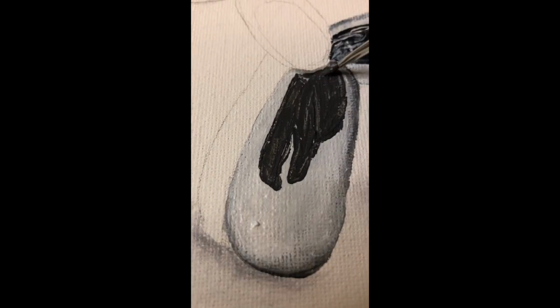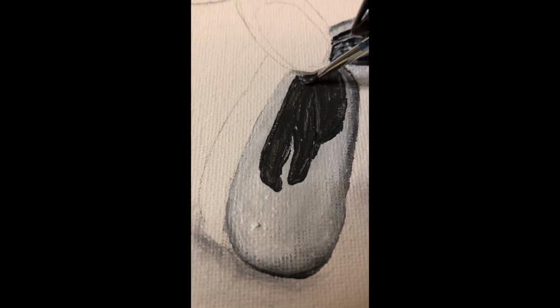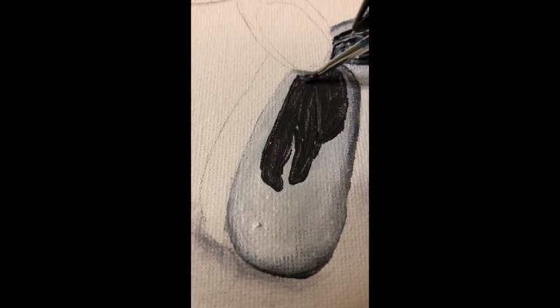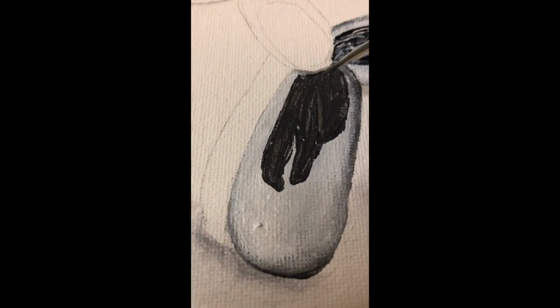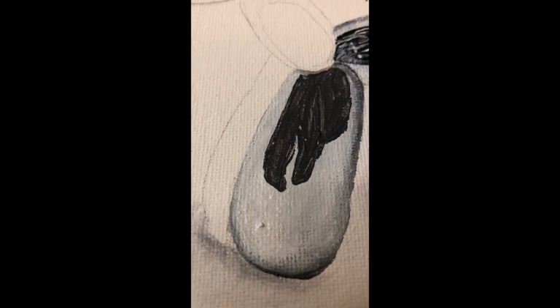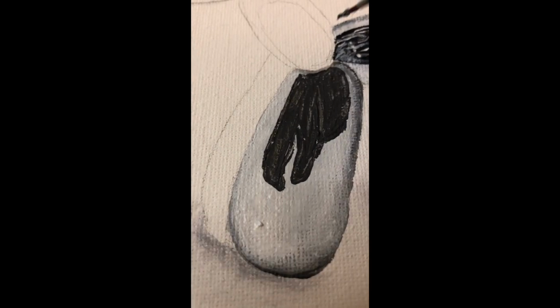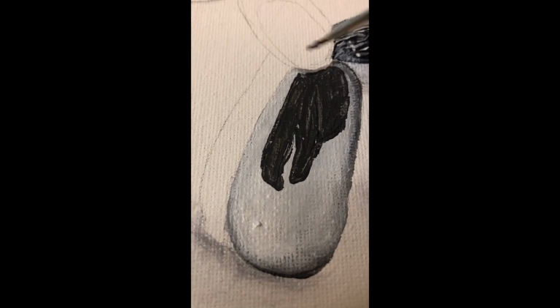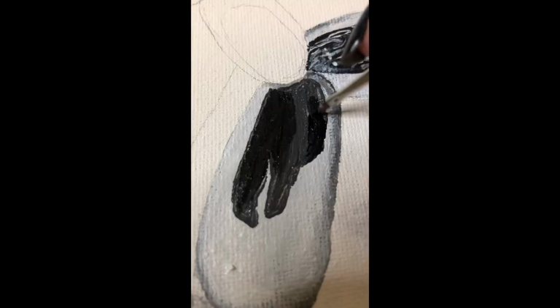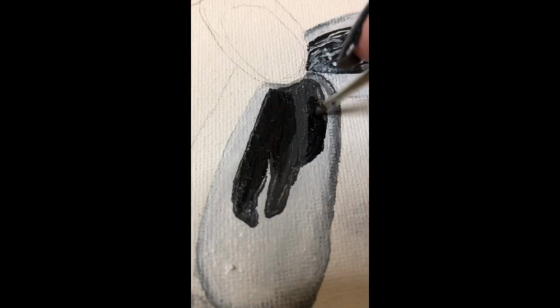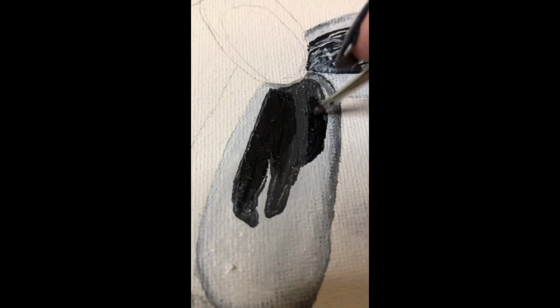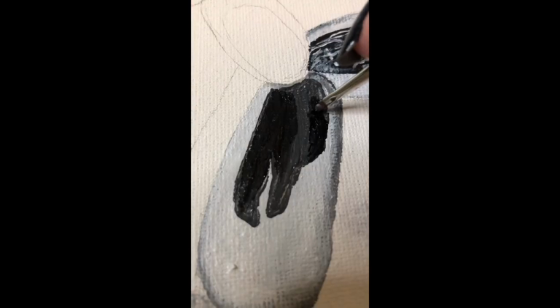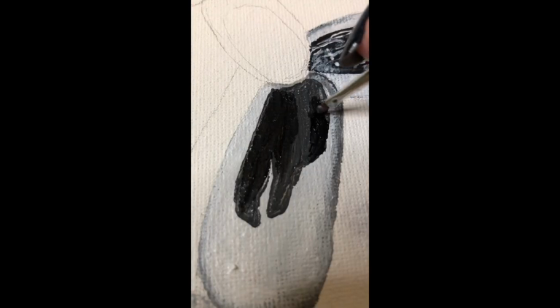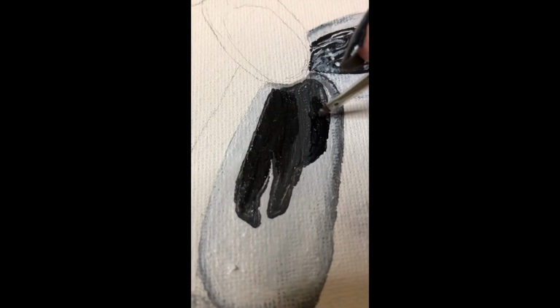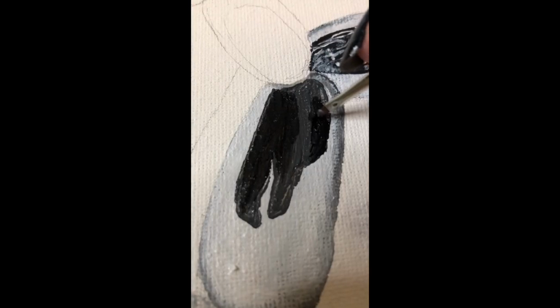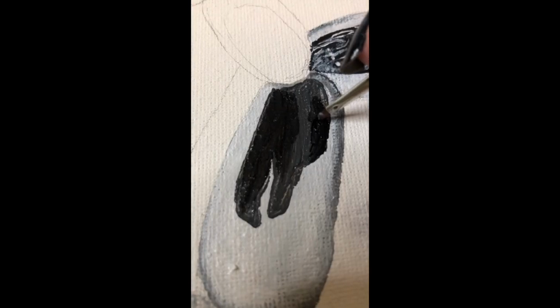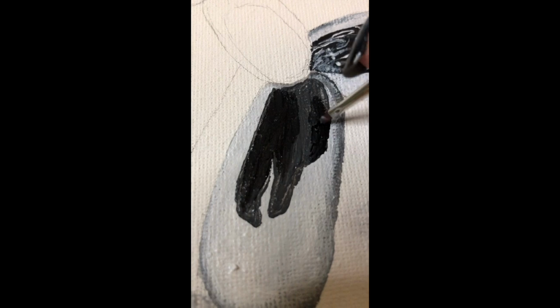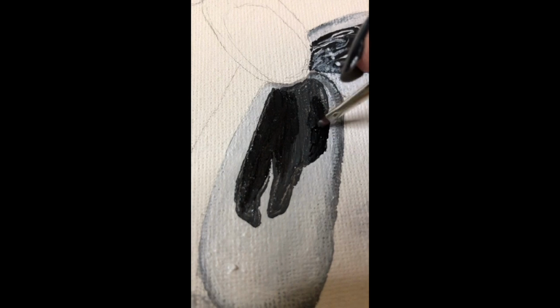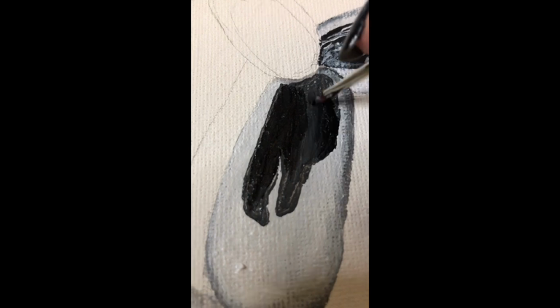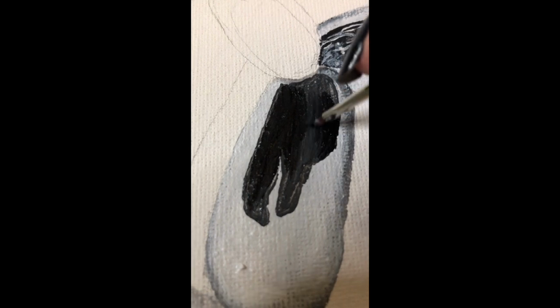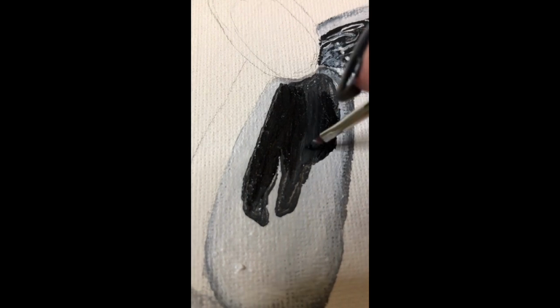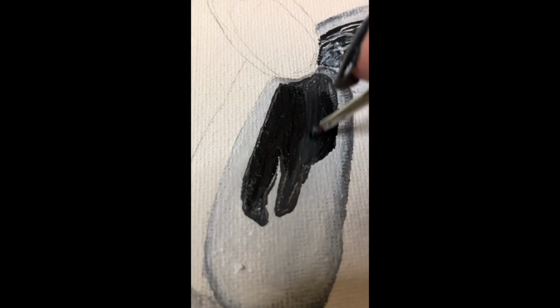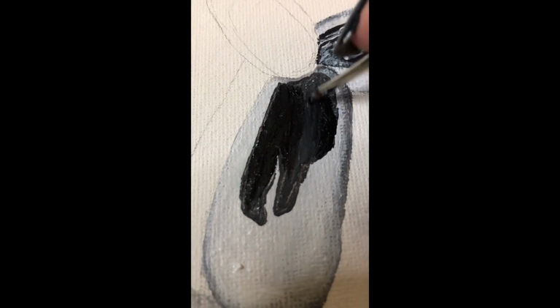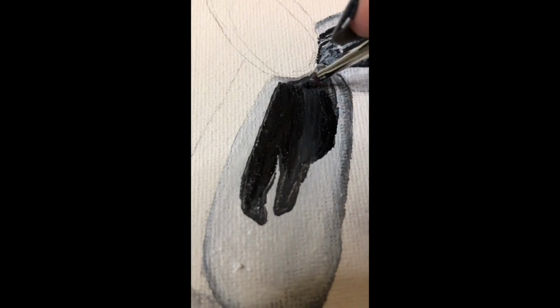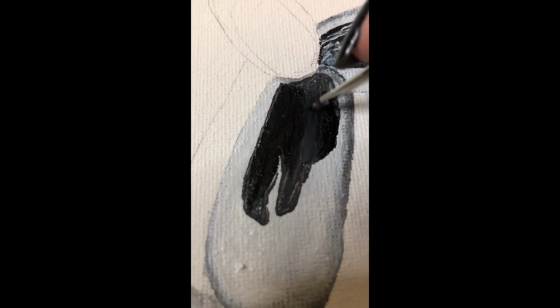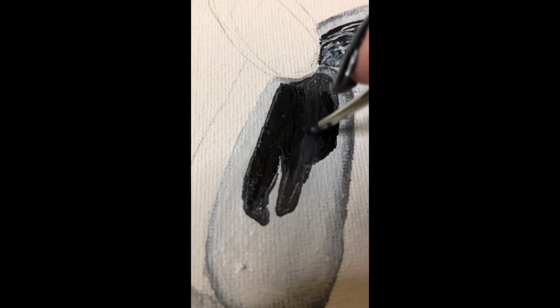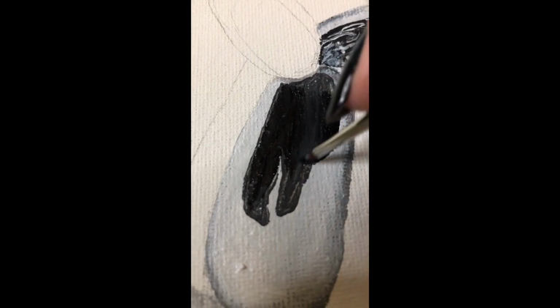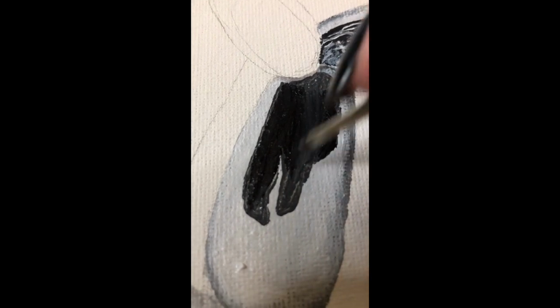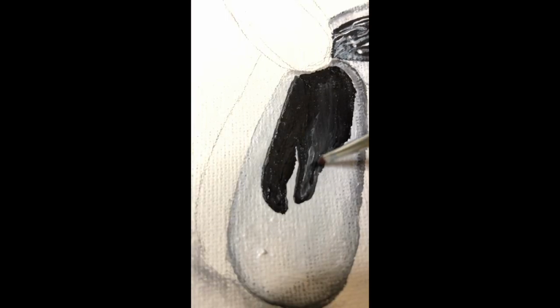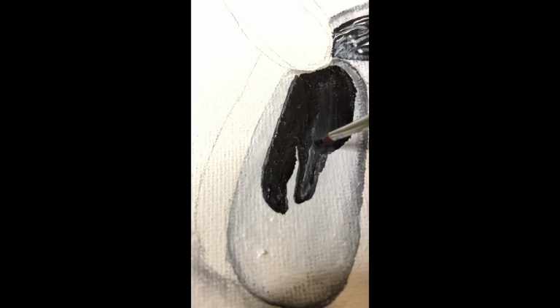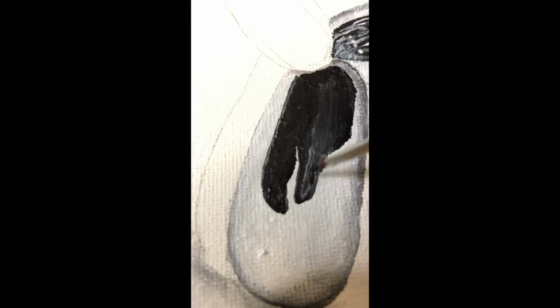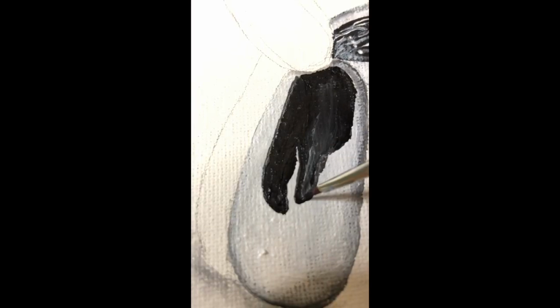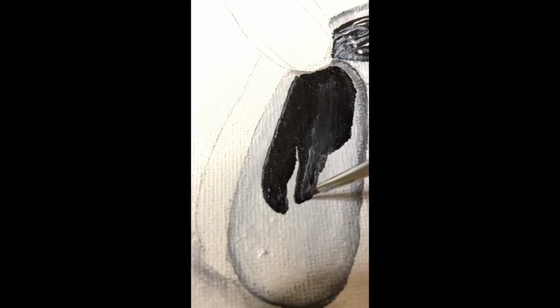Once the basic blending is done, take a very dark gray and block out the shape that's dark. We're building this in layers.